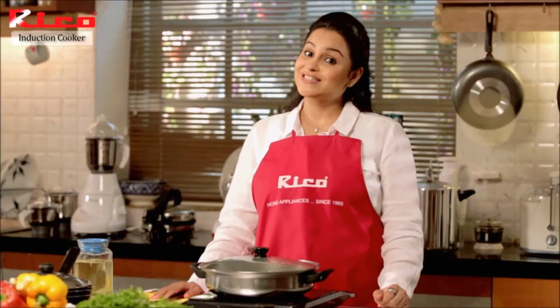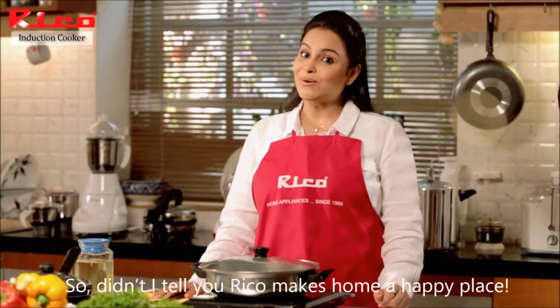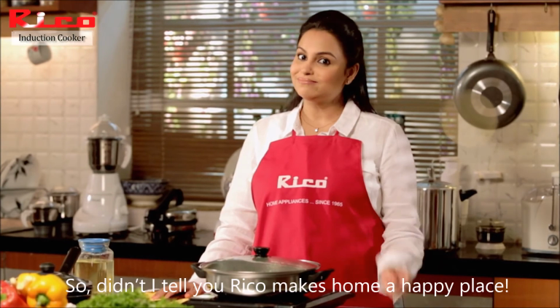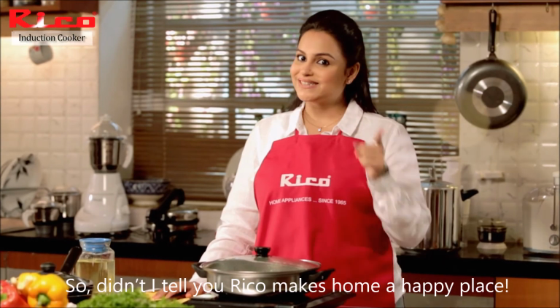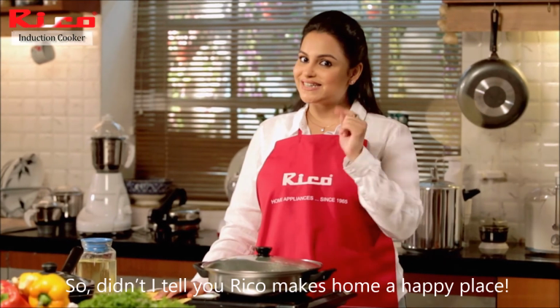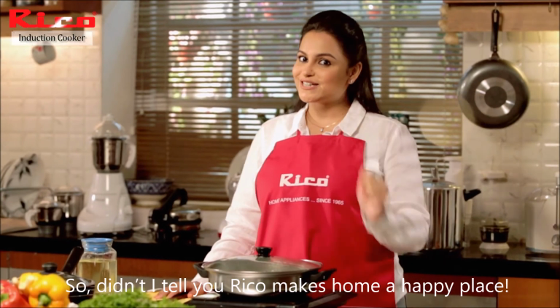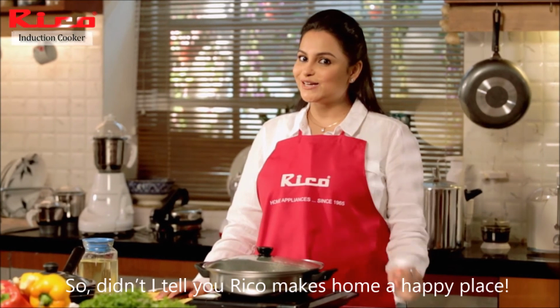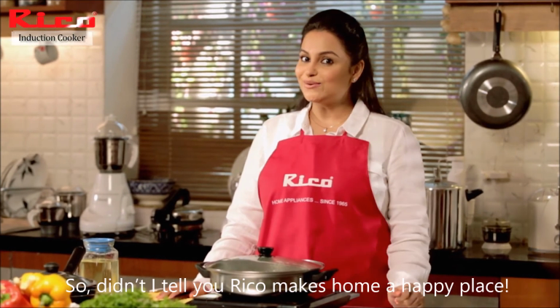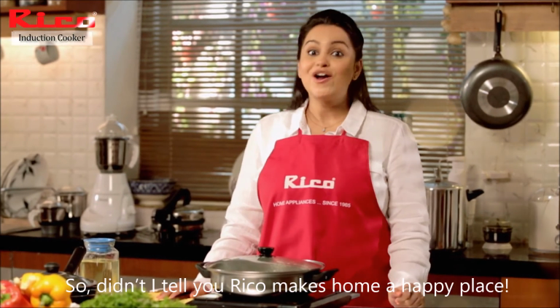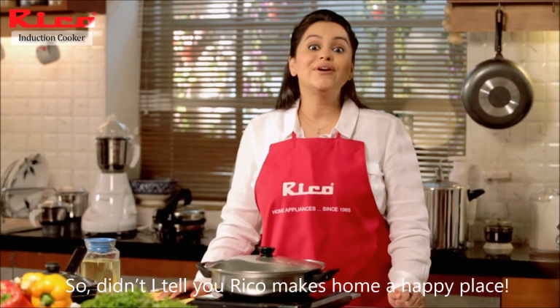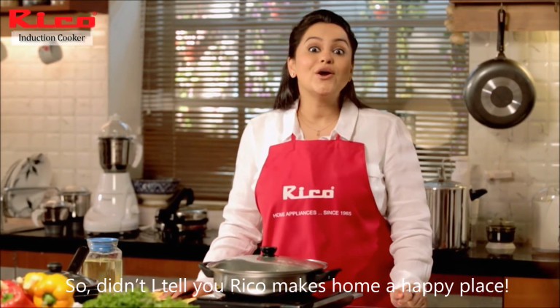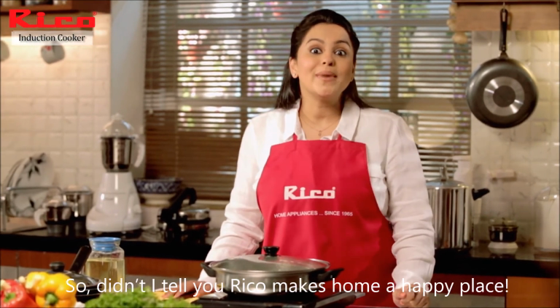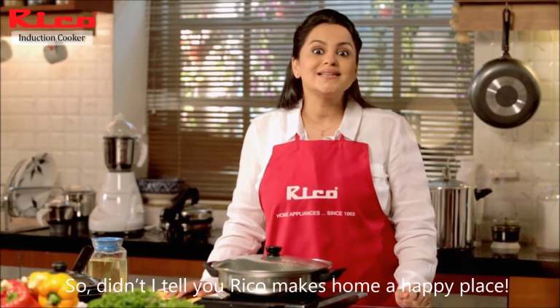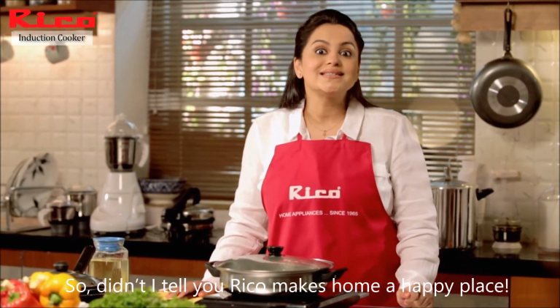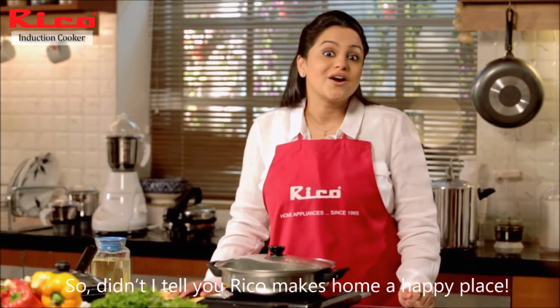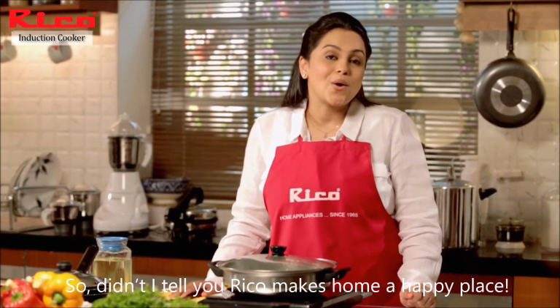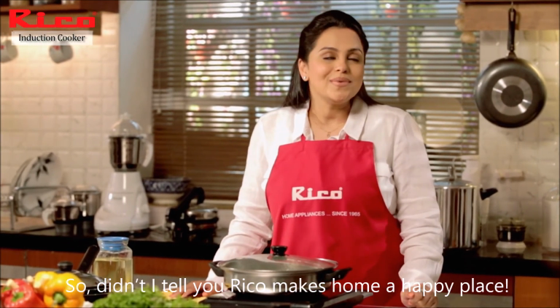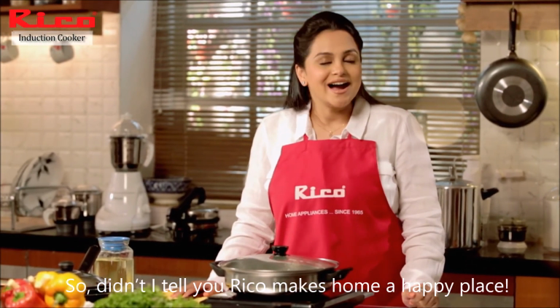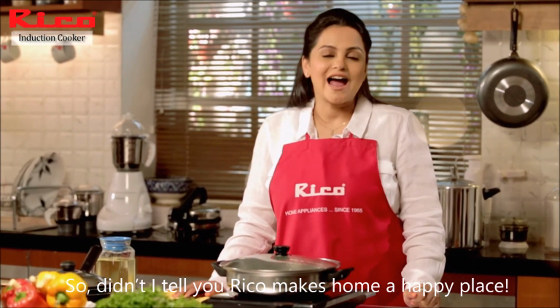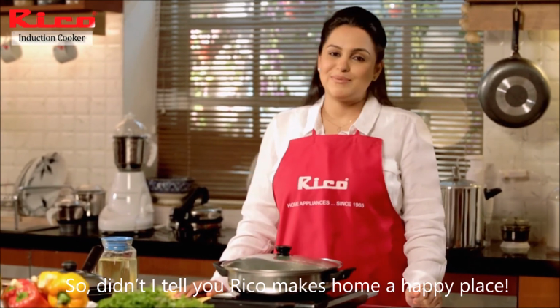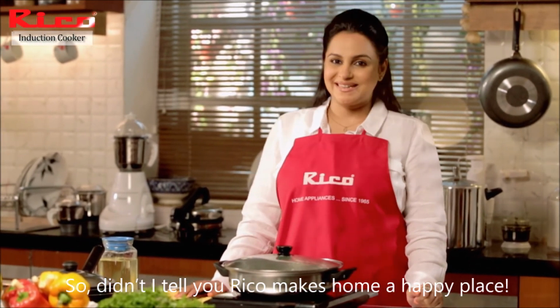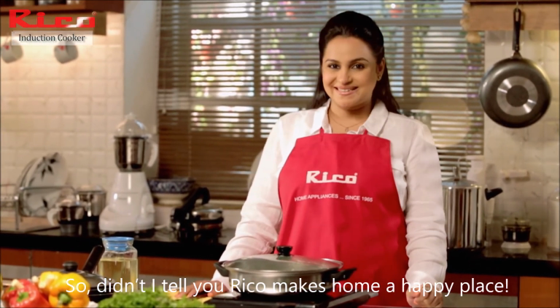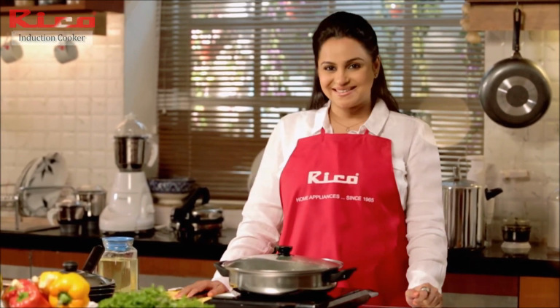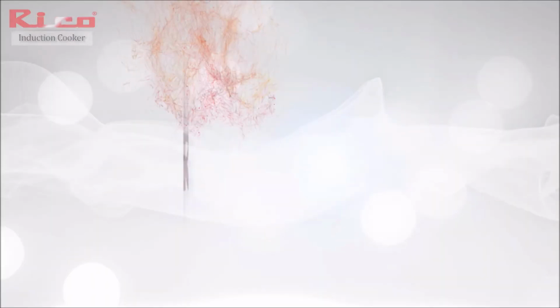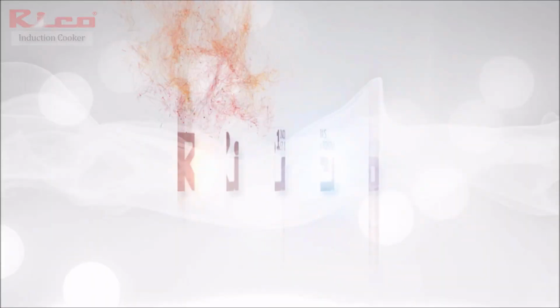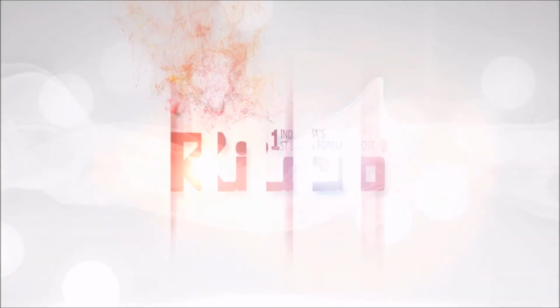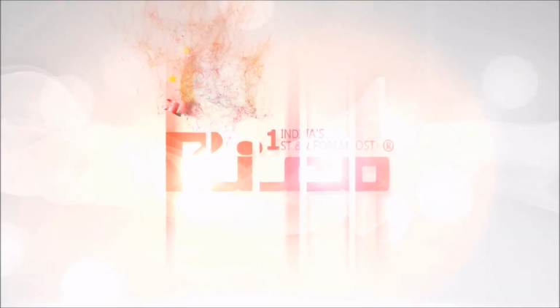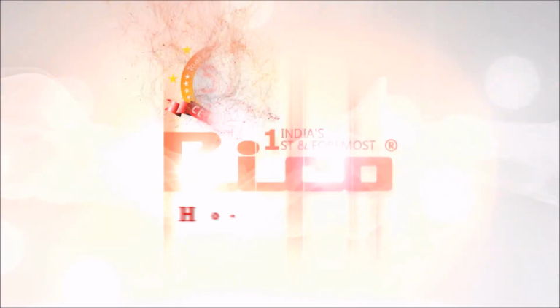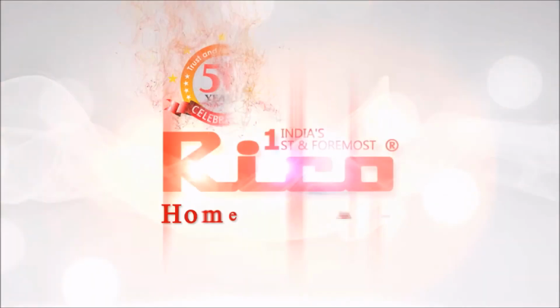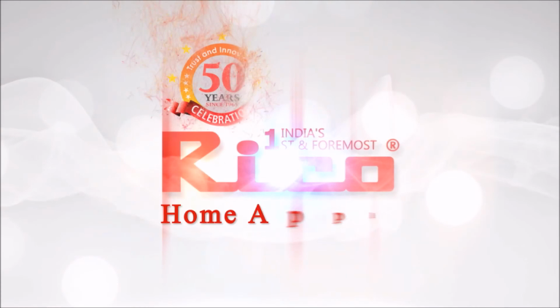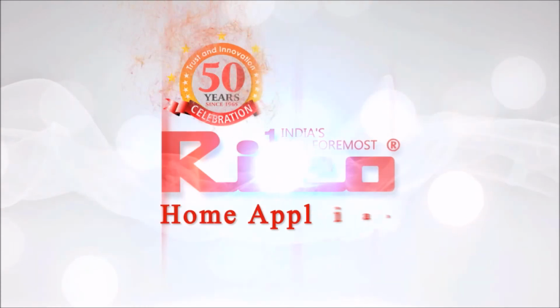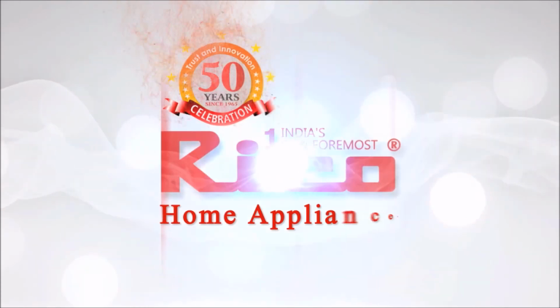Didn't I tell you — Ricoh makes home a happy place. I'll see you next time. Bye!